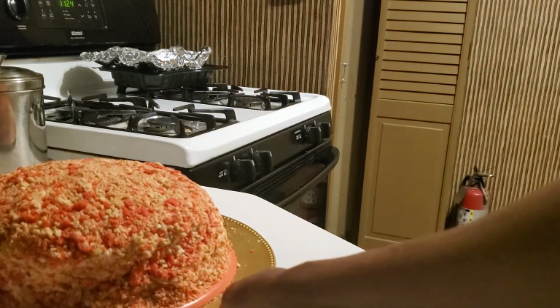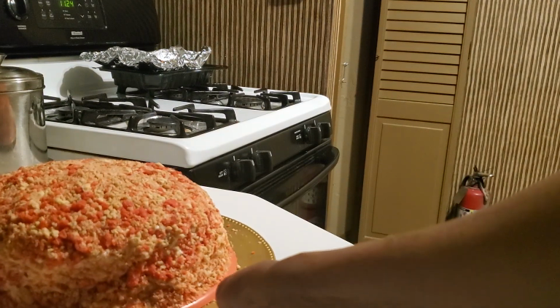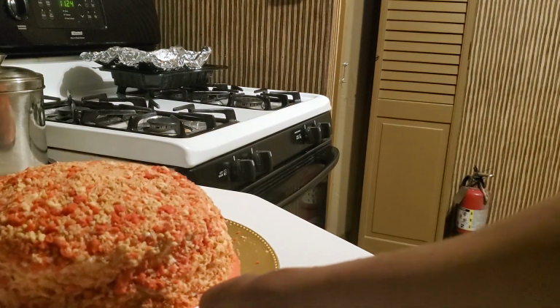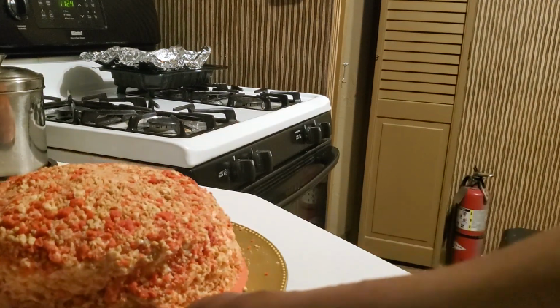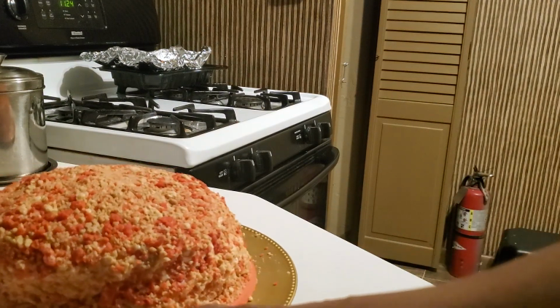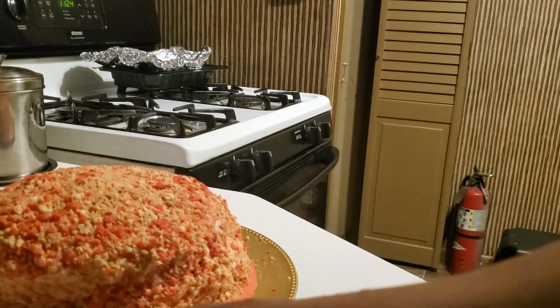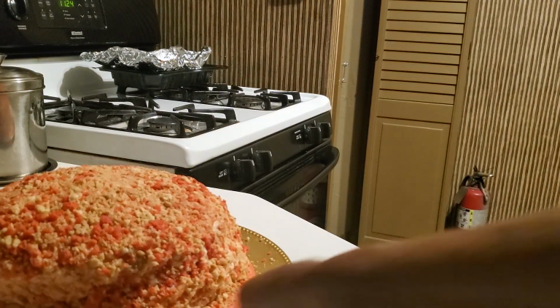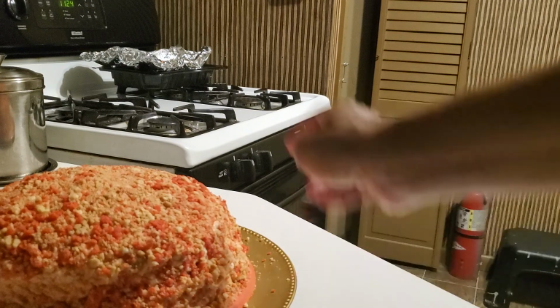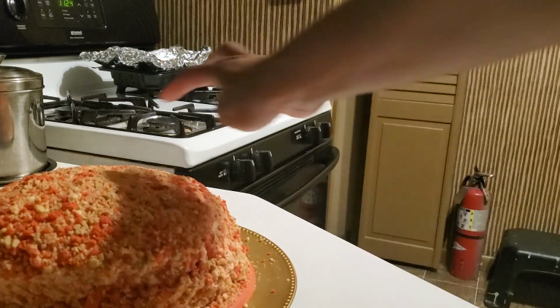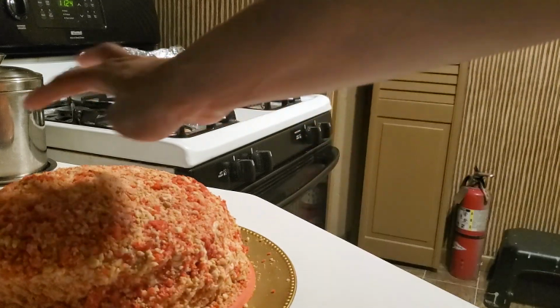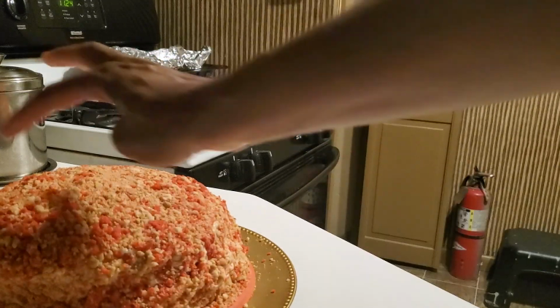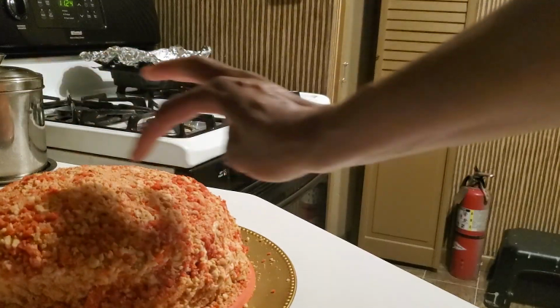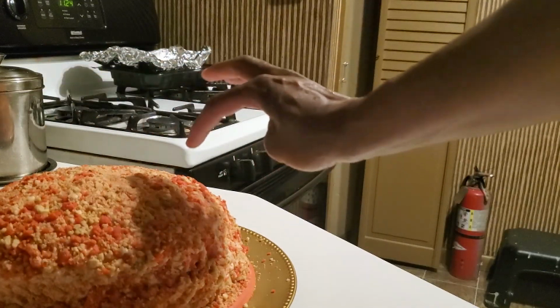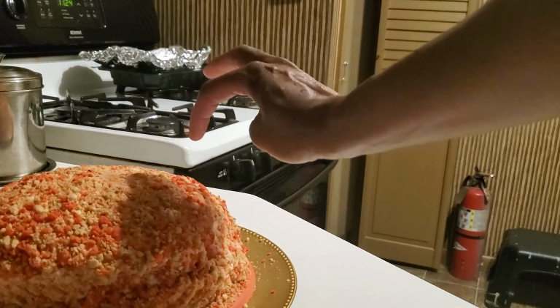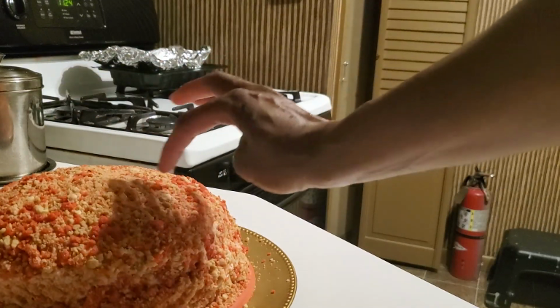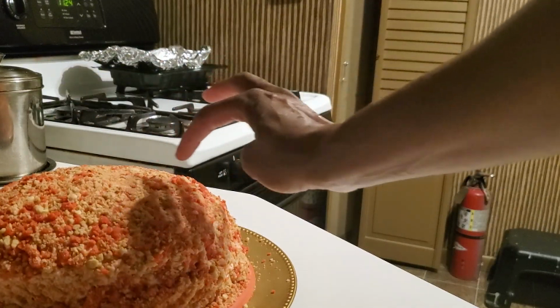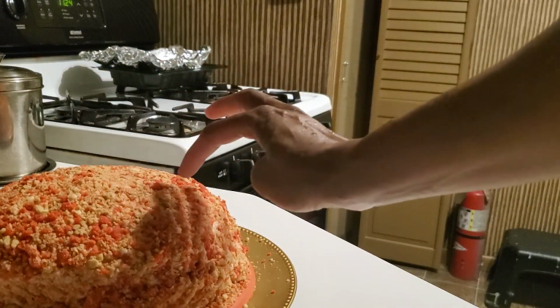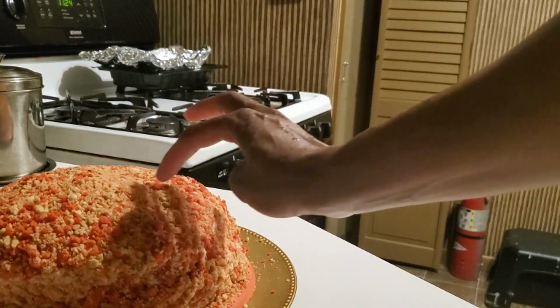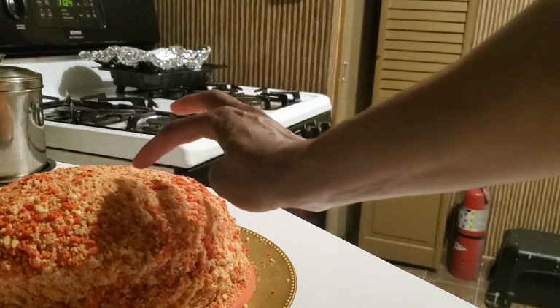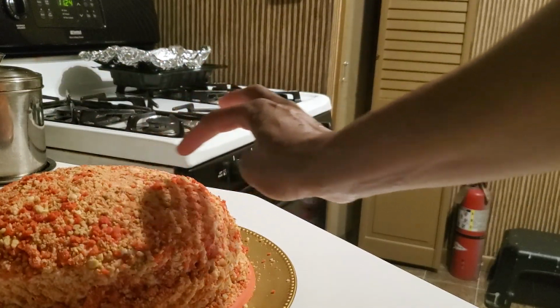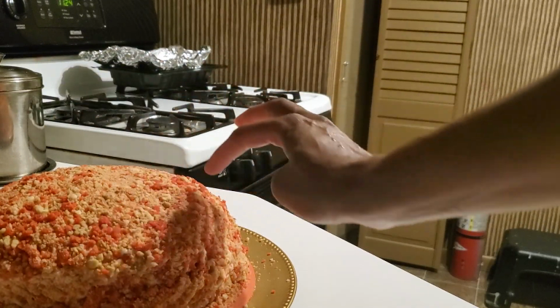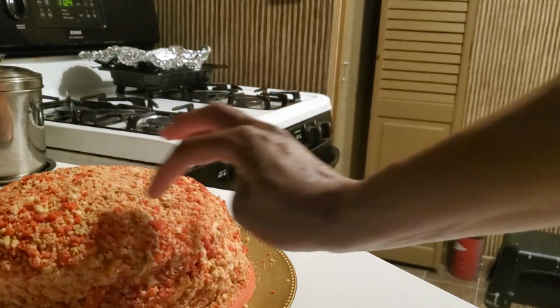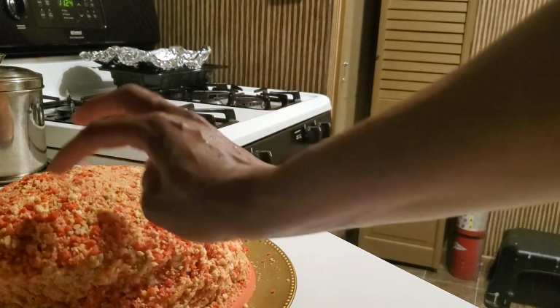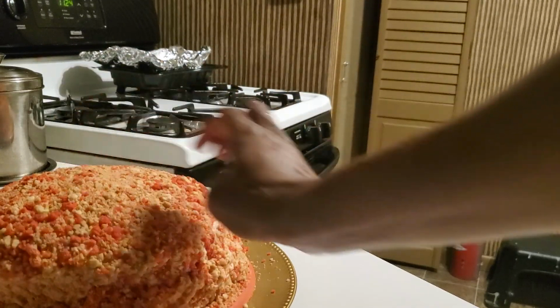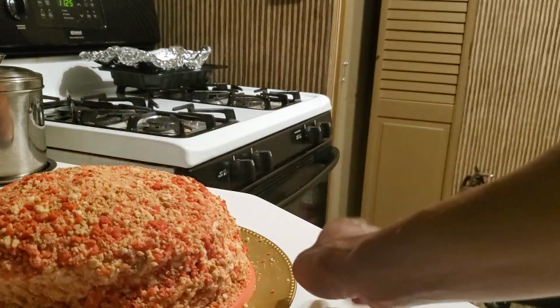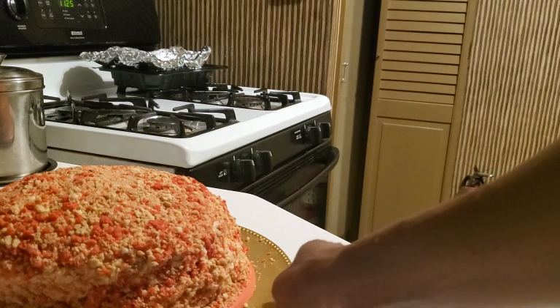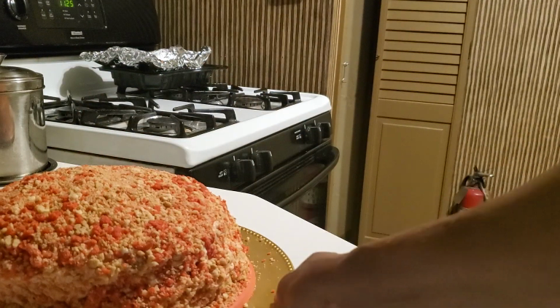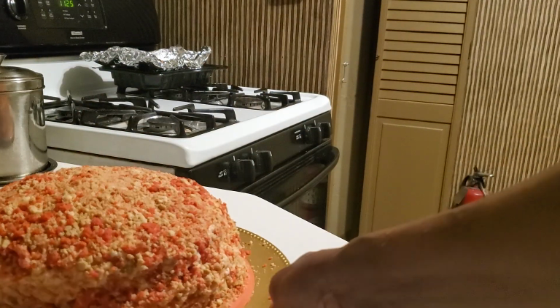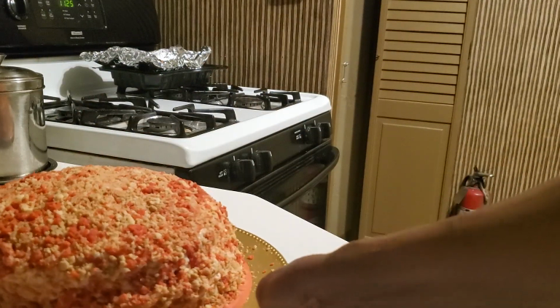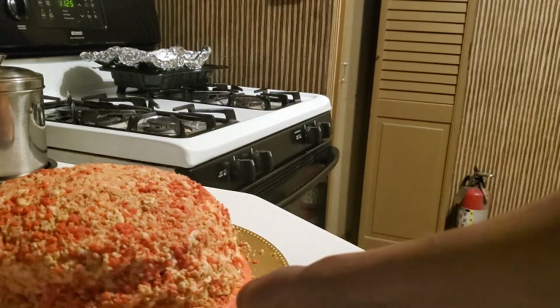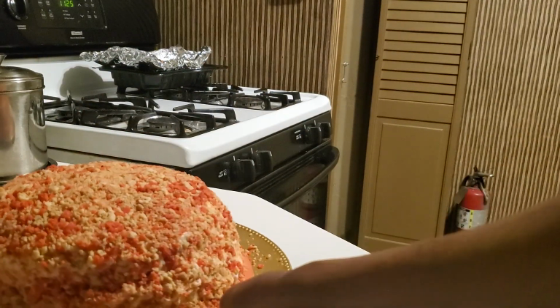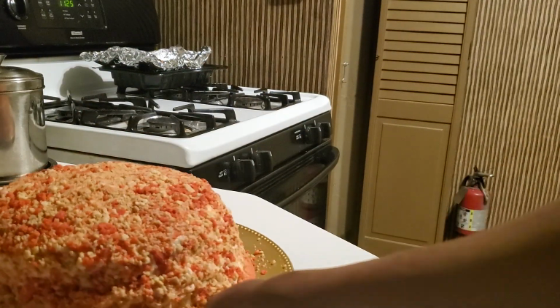I'm just gonna decorate it with a few strawberries on top with some whipped cream, just to make it look pretty.